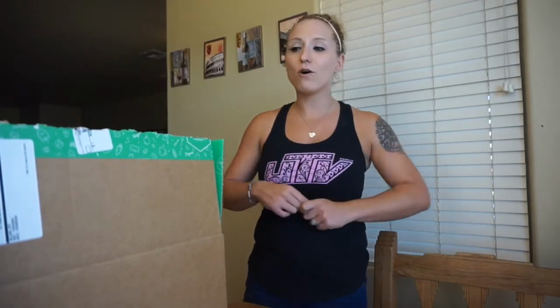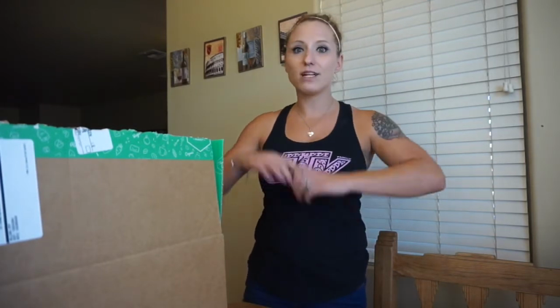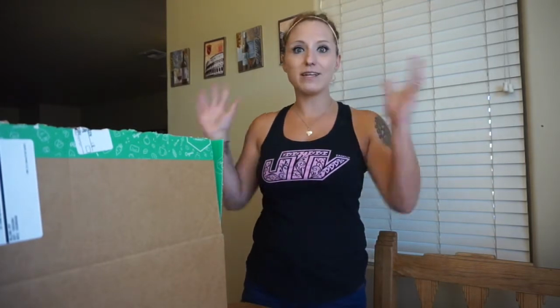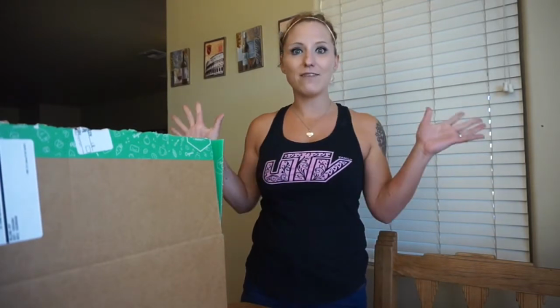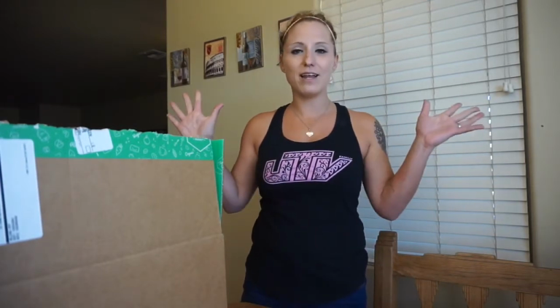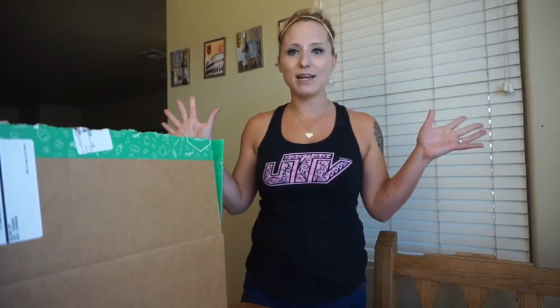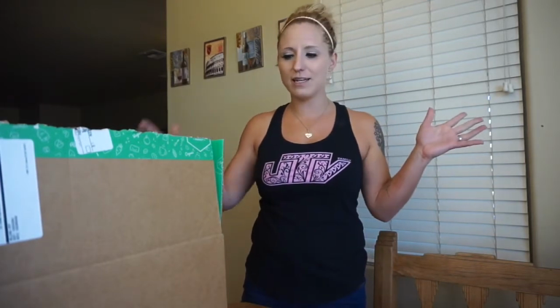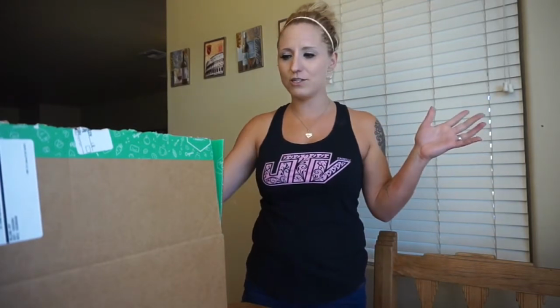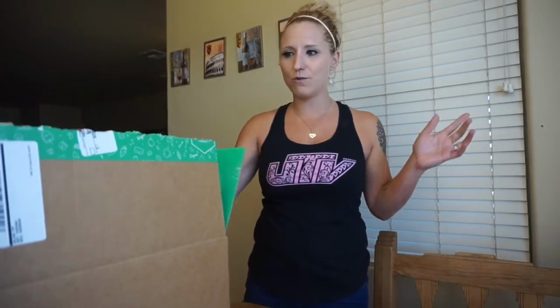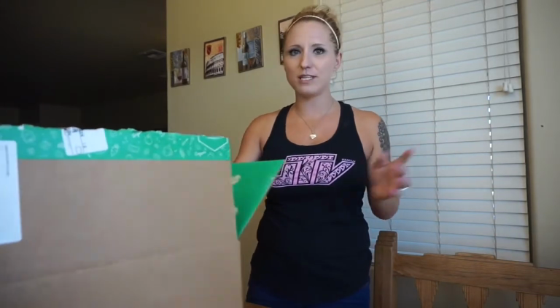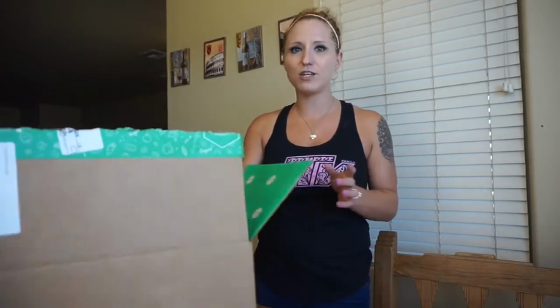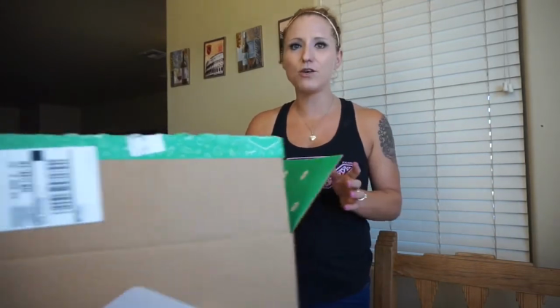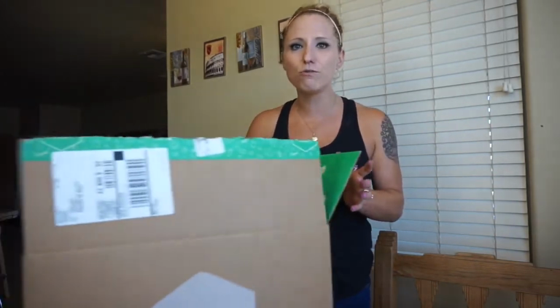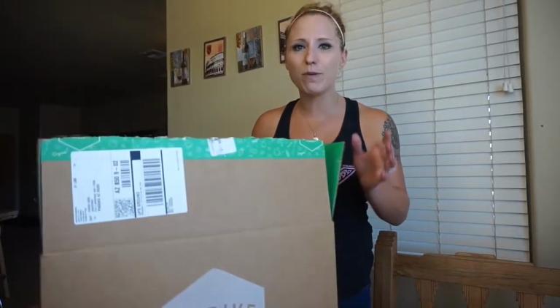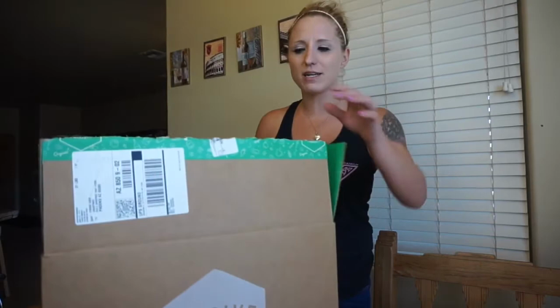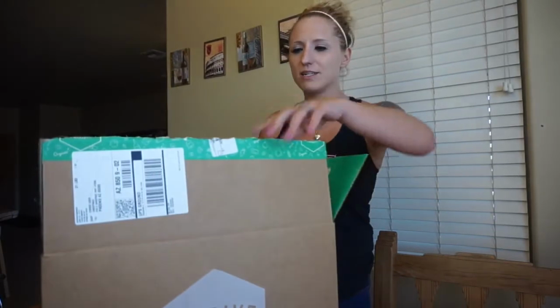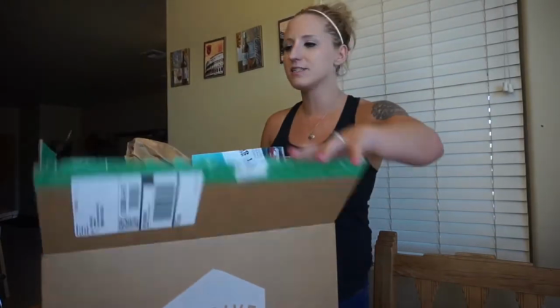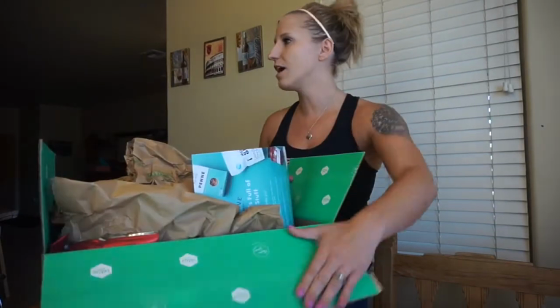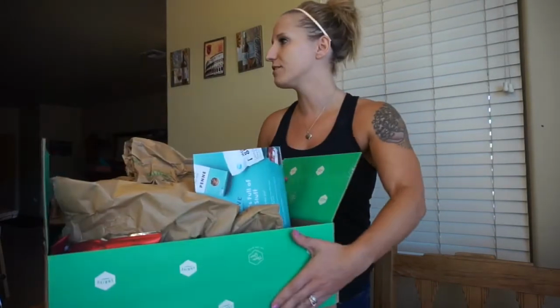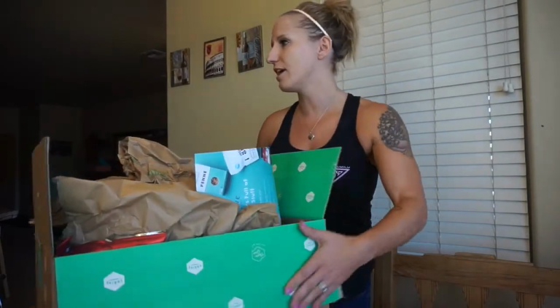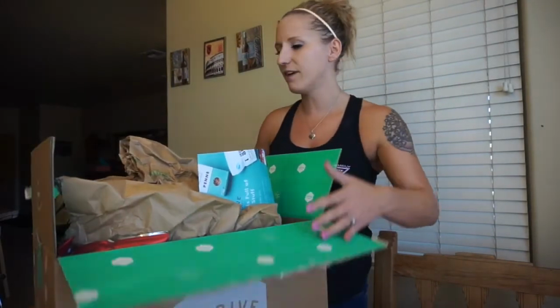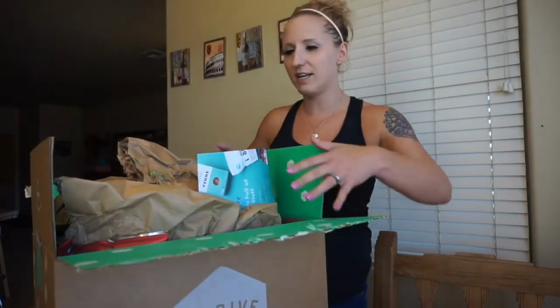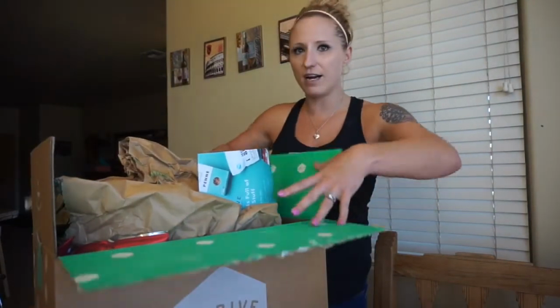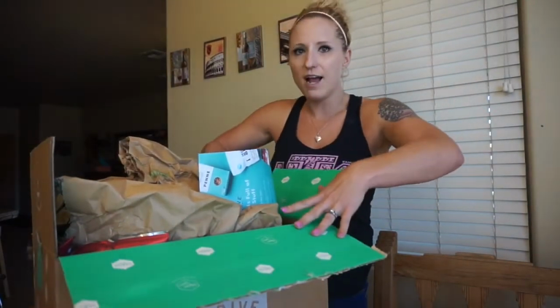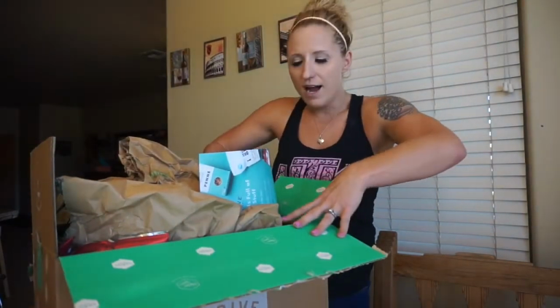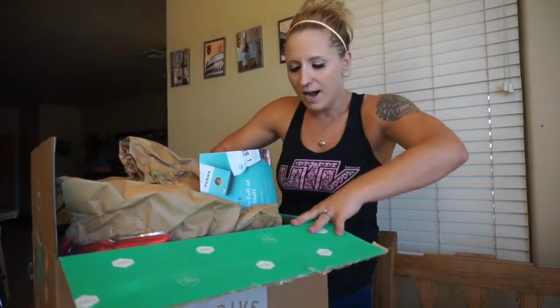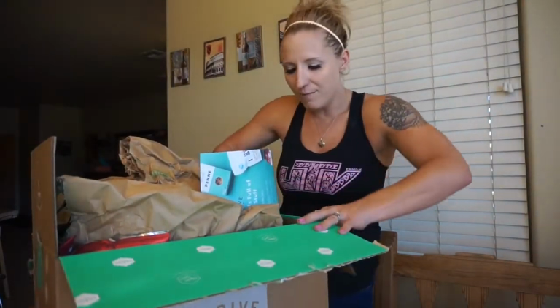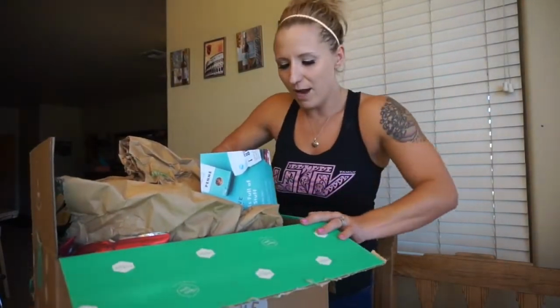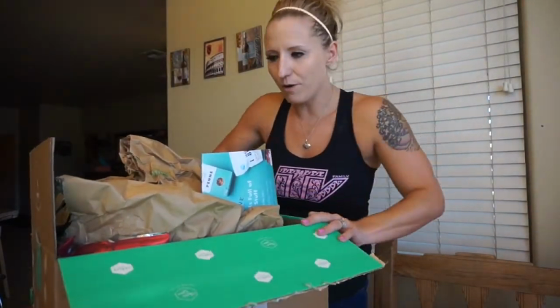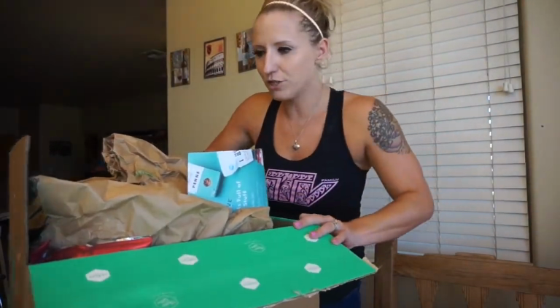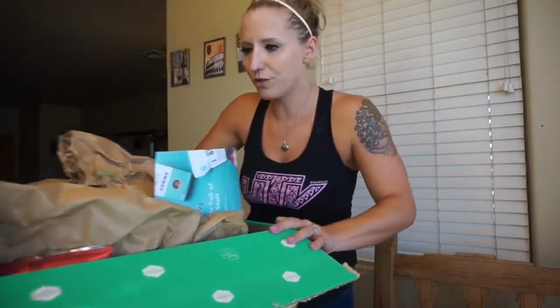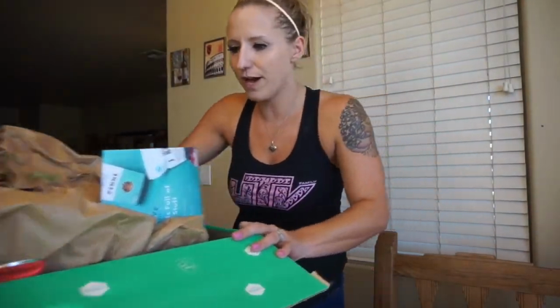Let's dive in and get into this huge box. There's a ton of stuff in here that I want to show you guys.